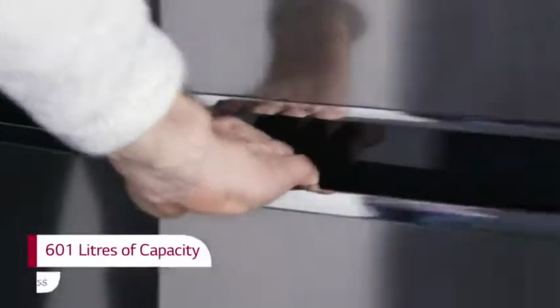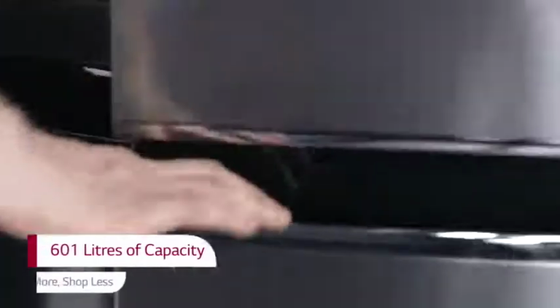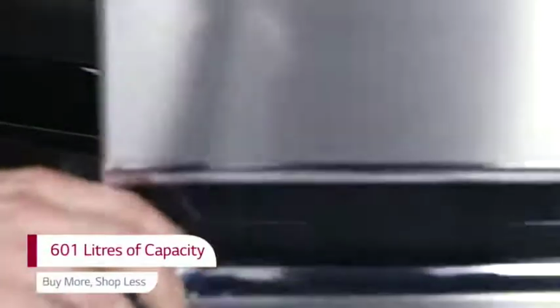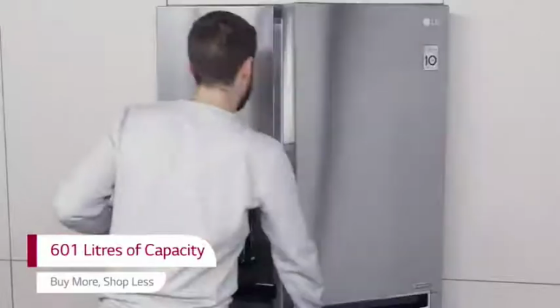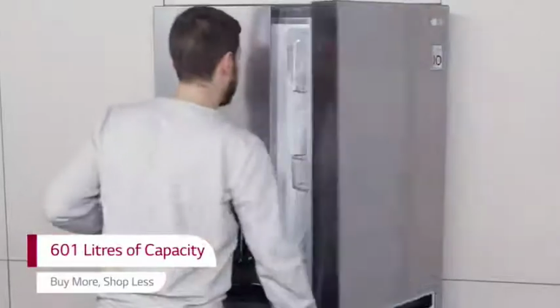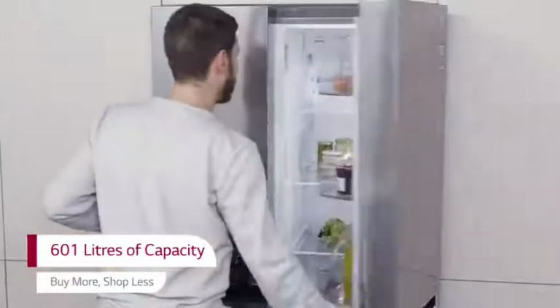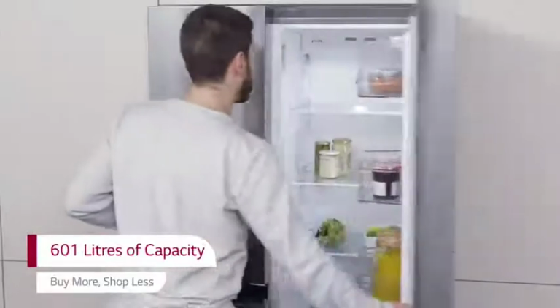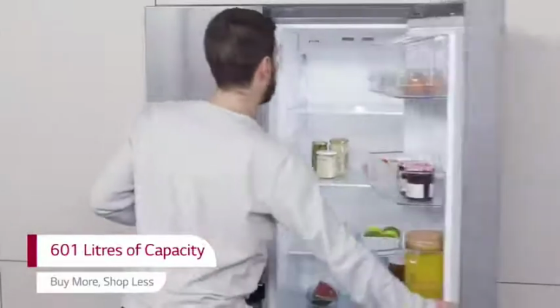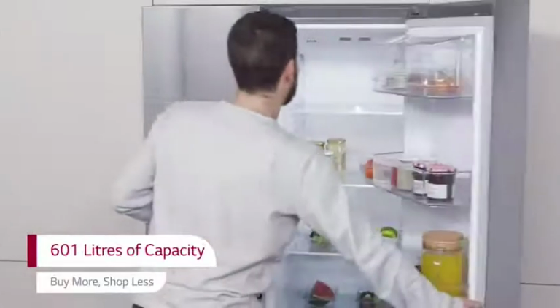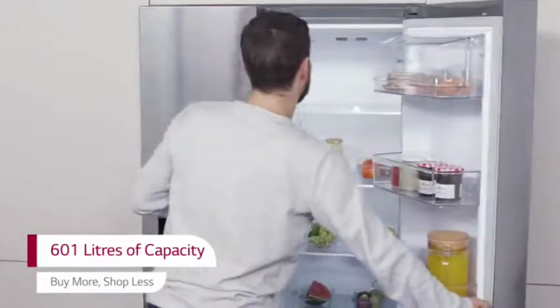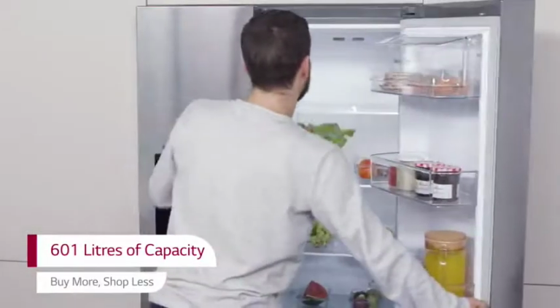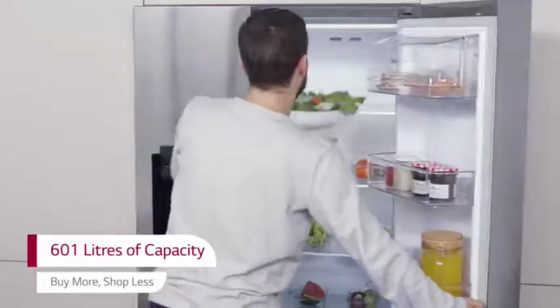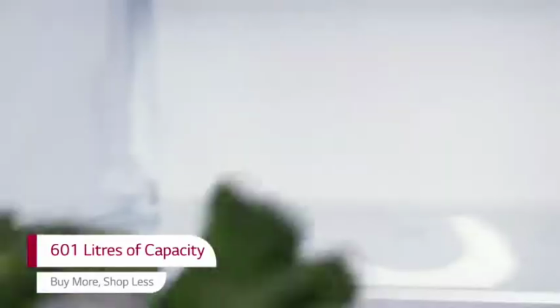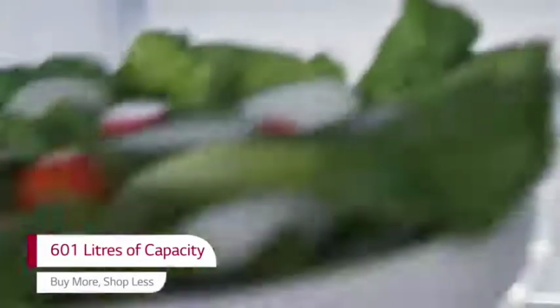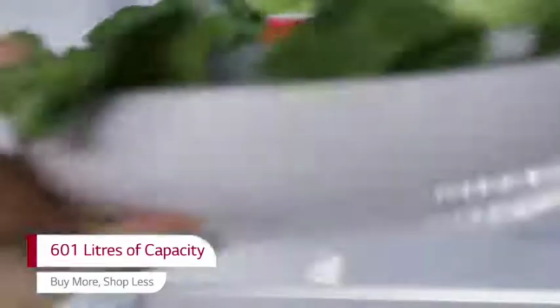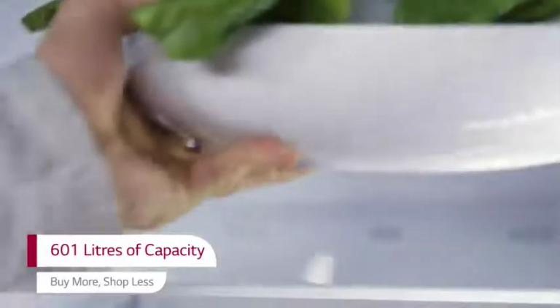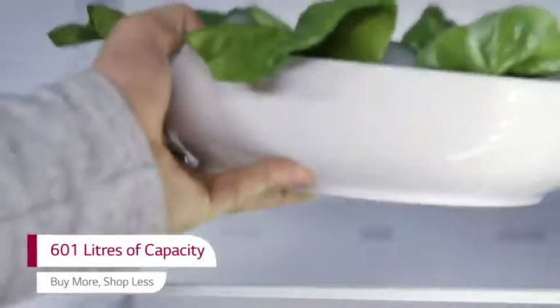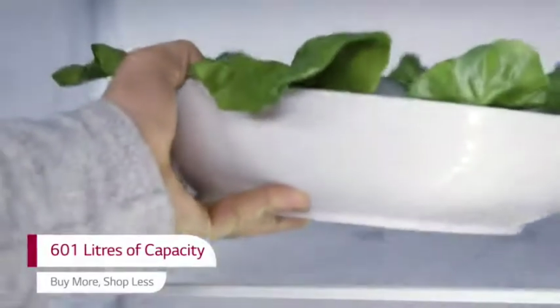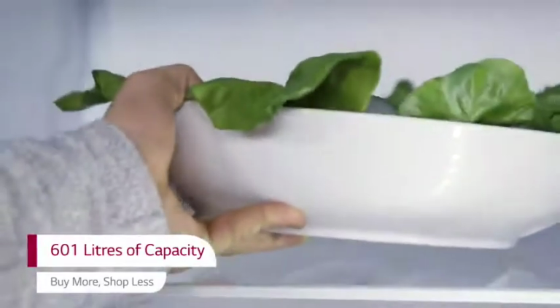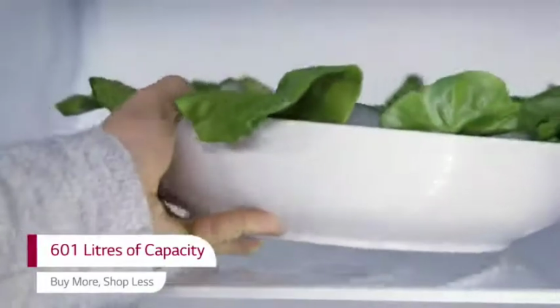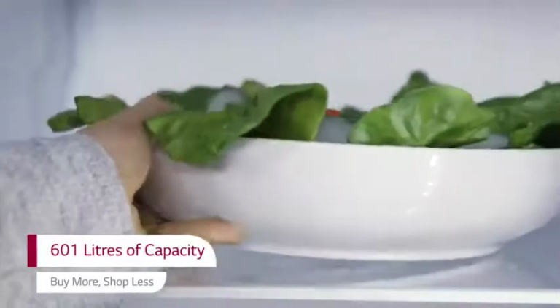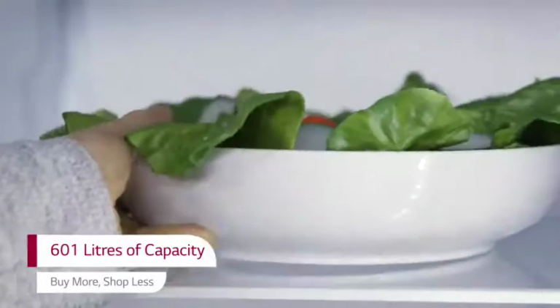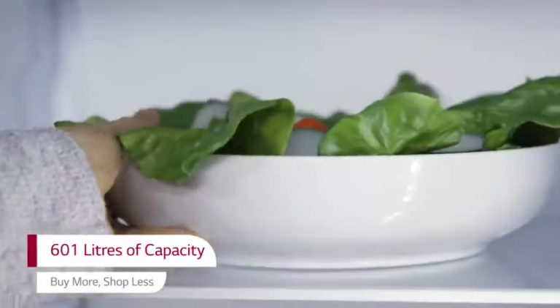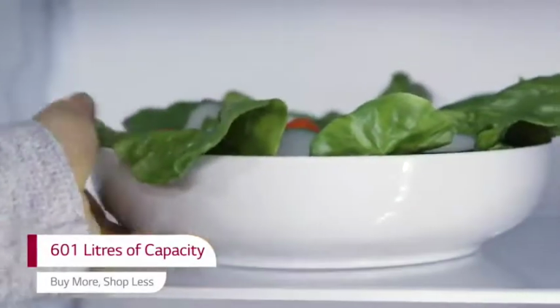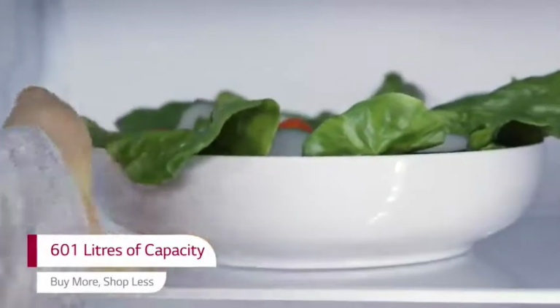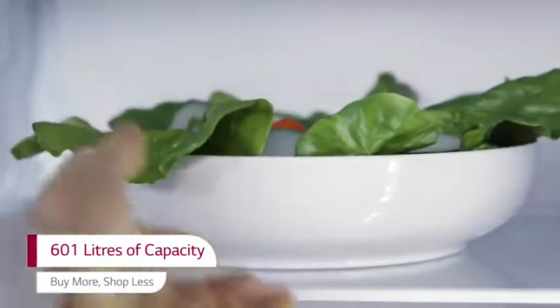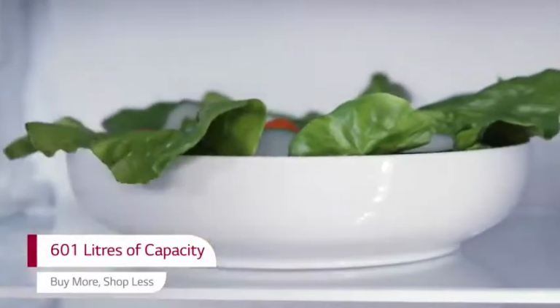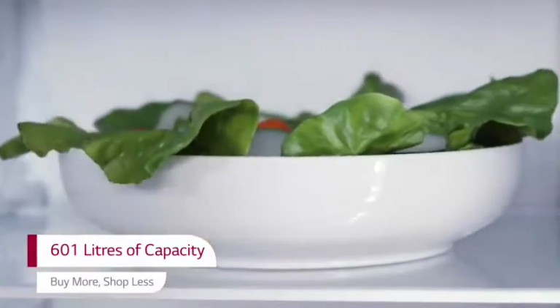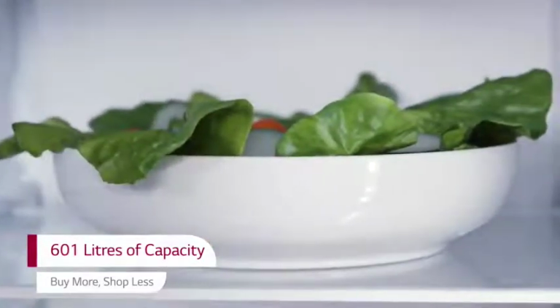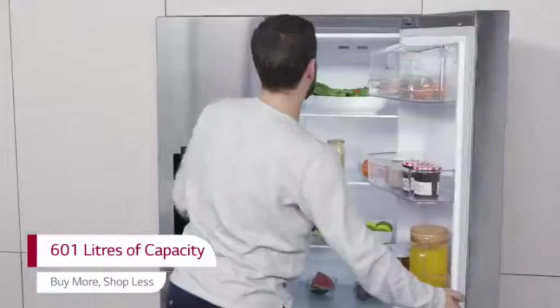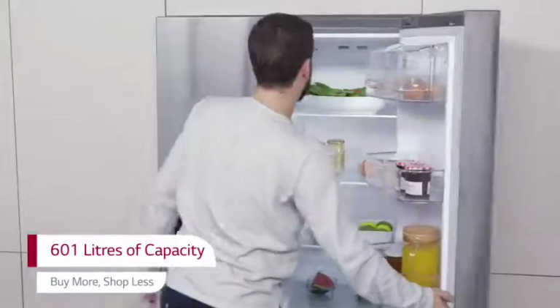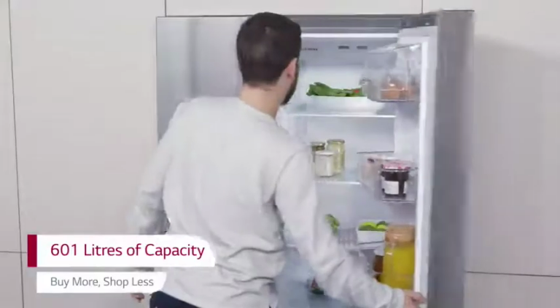With 601 litres of capacity, you can stock up on more favourites for the whole family, whilst making less trips to the supermarket.